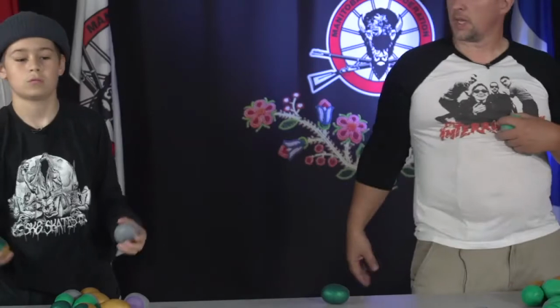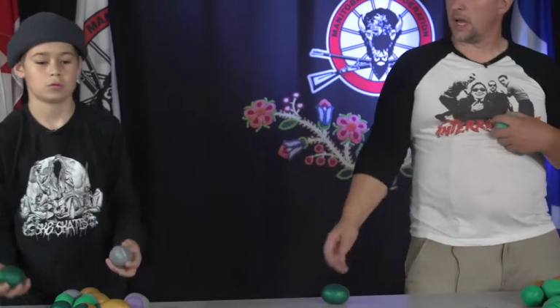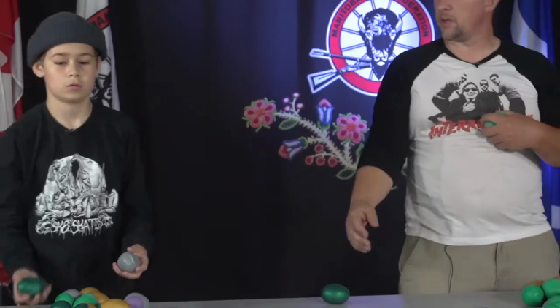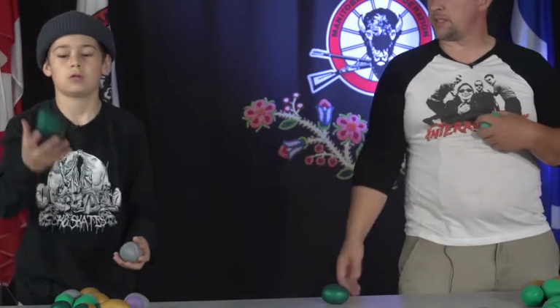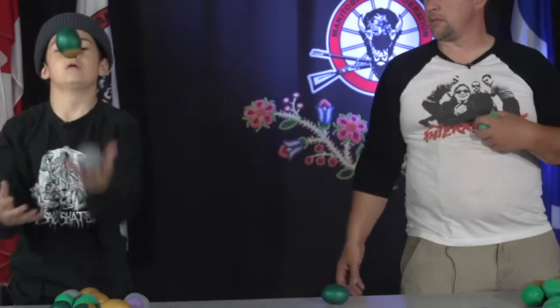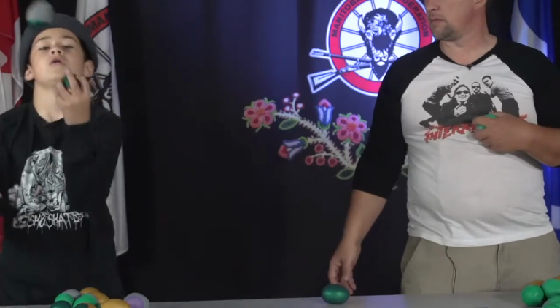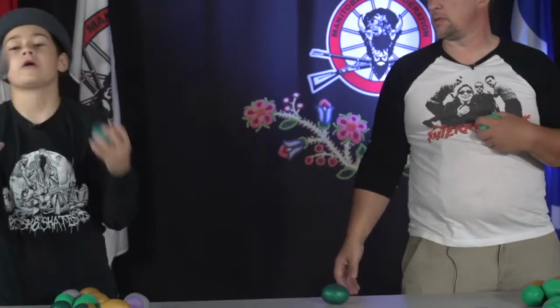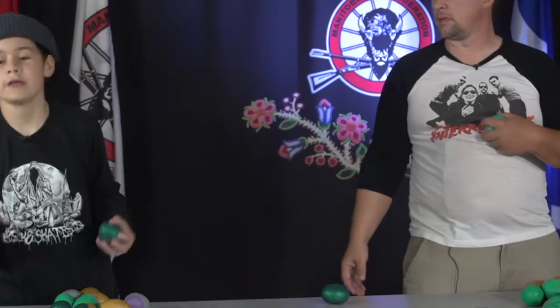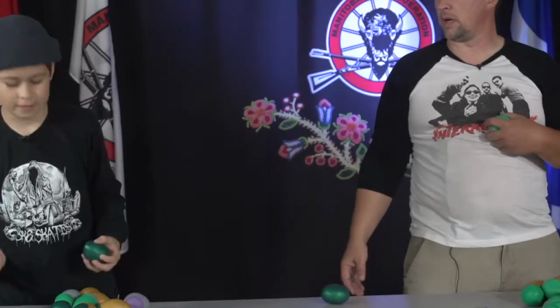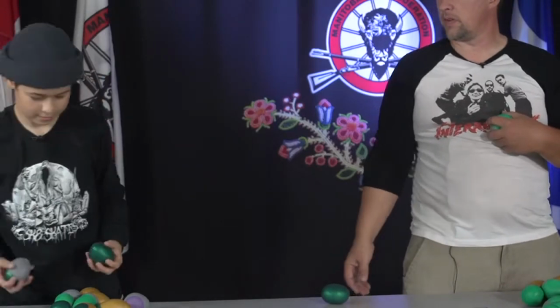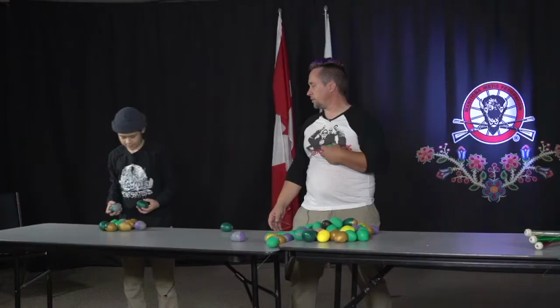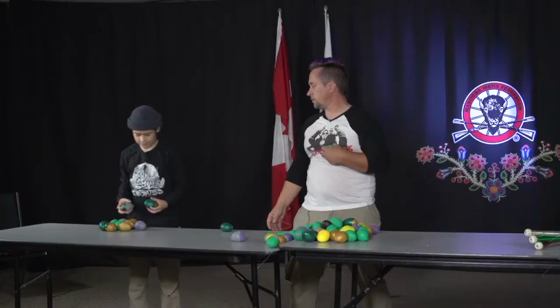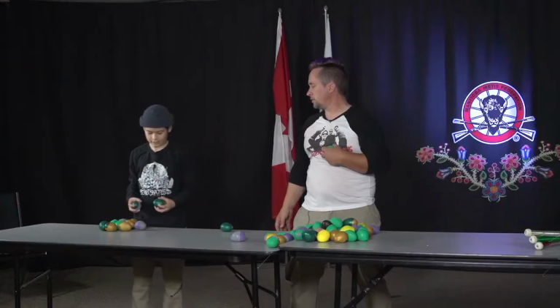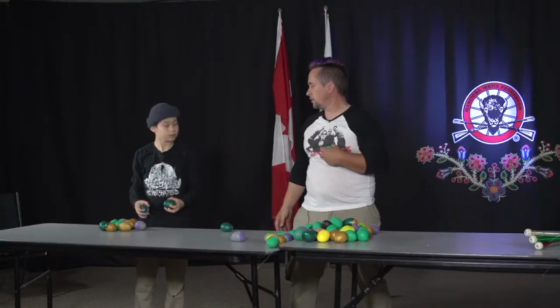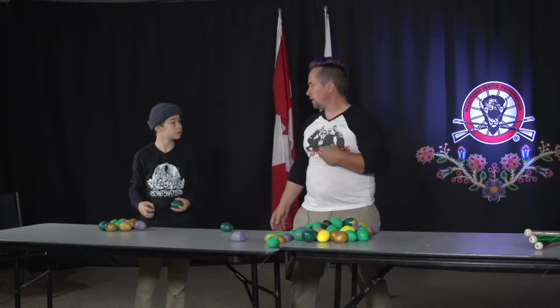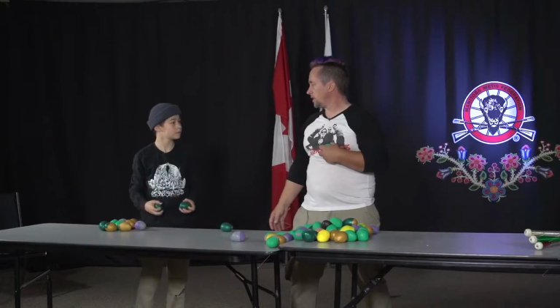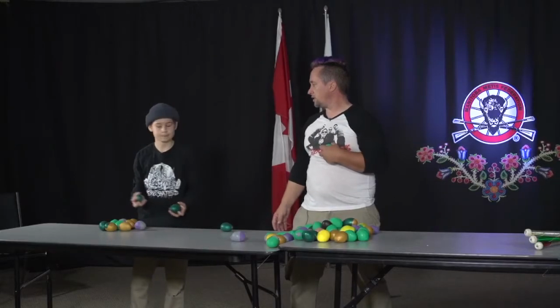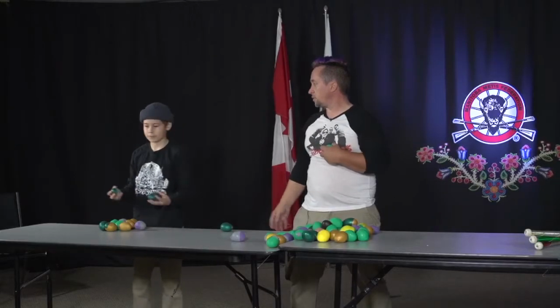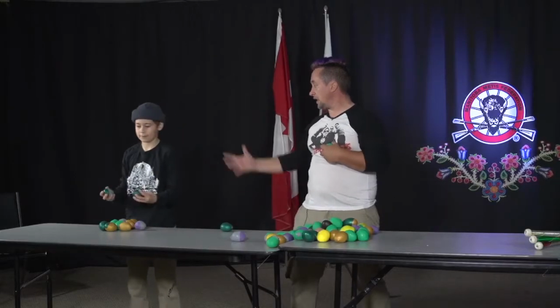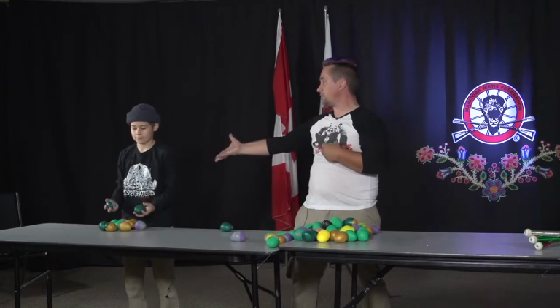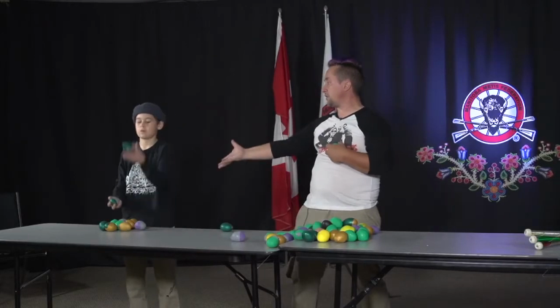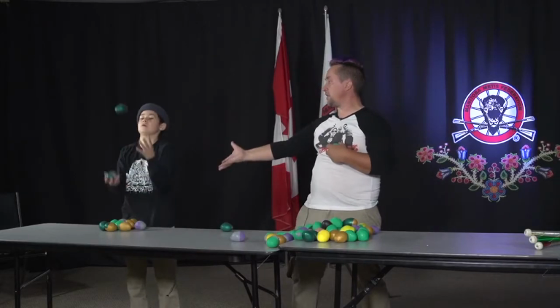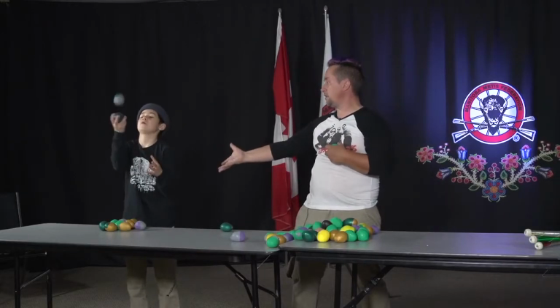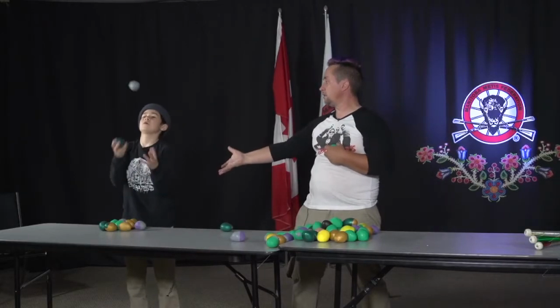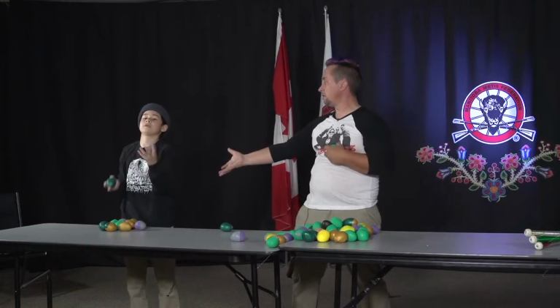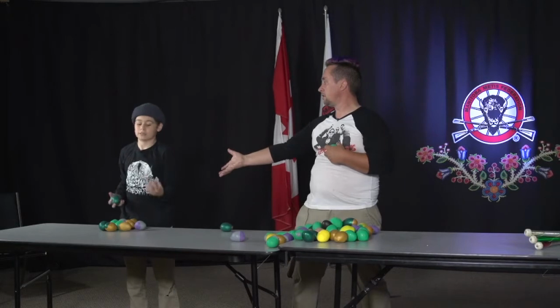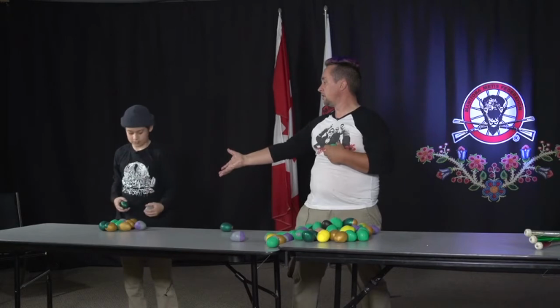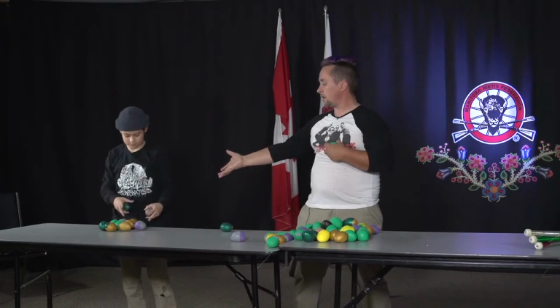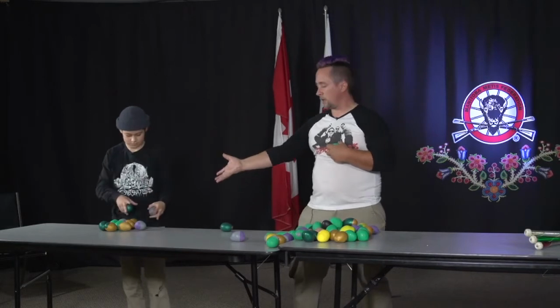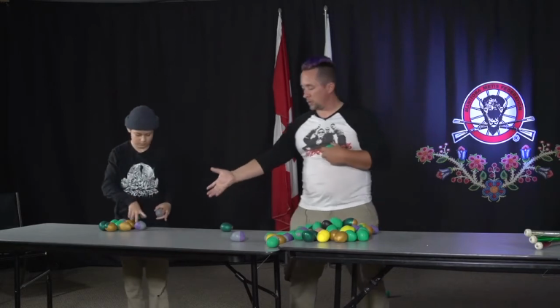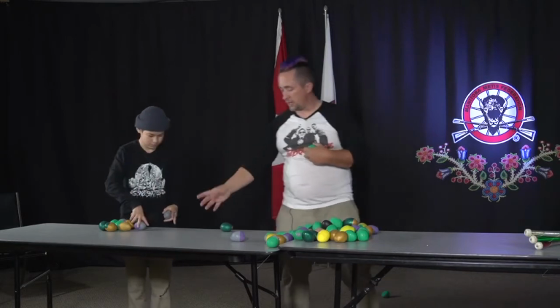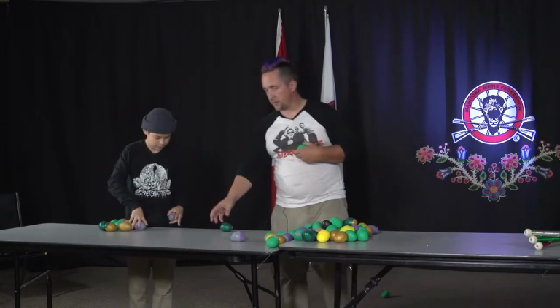How are you doing, Mason? All right. Are you comfortable? Yeah. Make sense? Would you like to try three? Yes. Okay, we will try three.